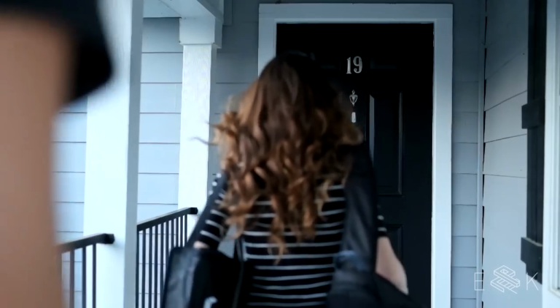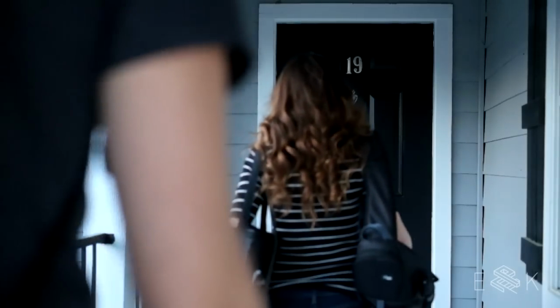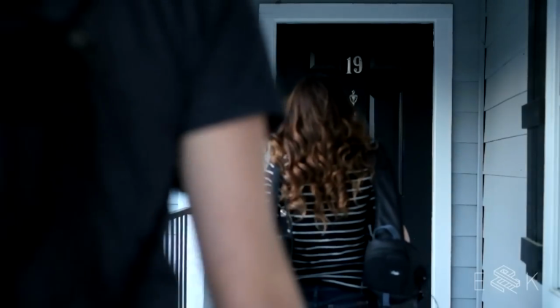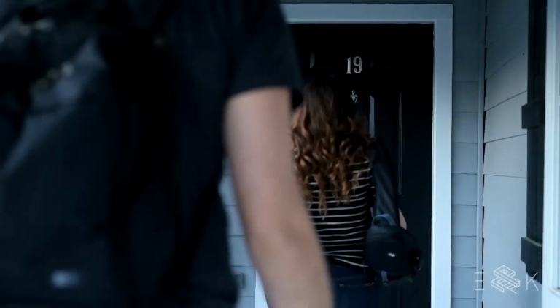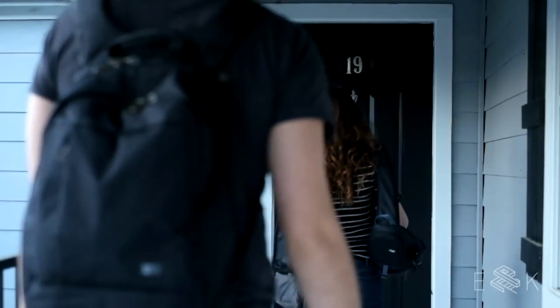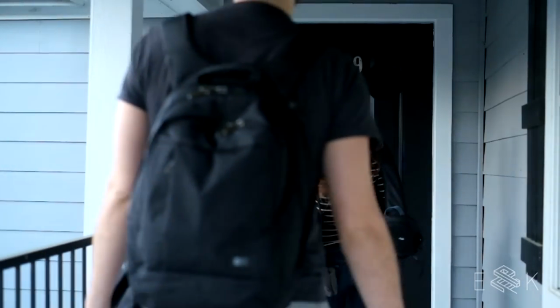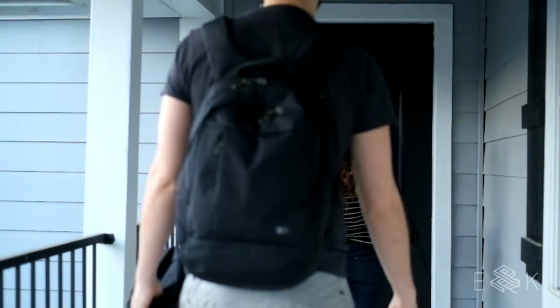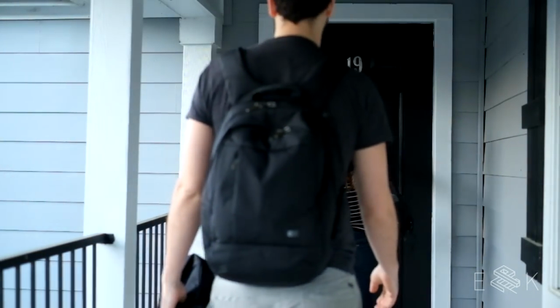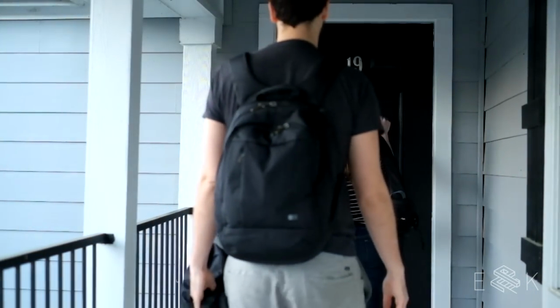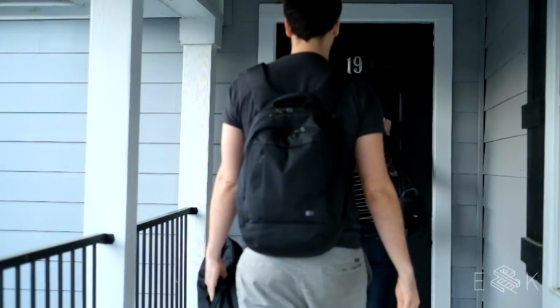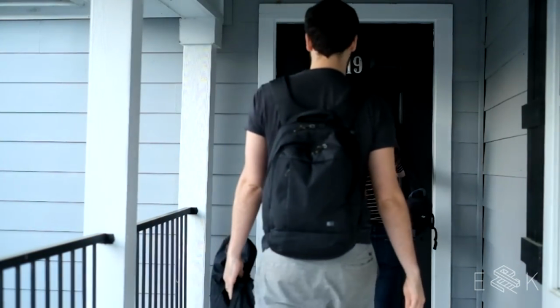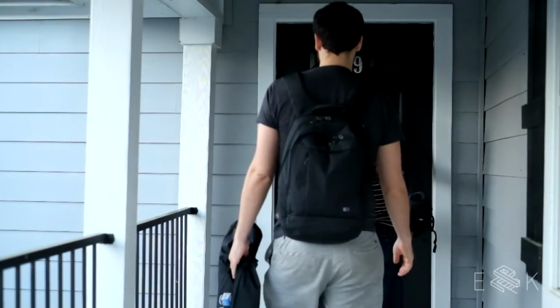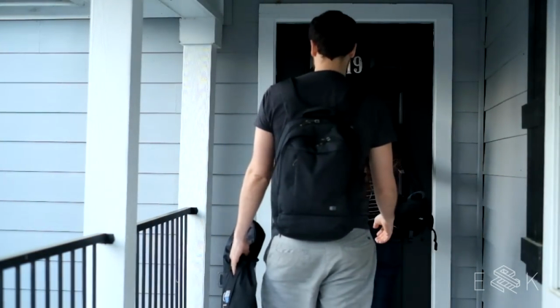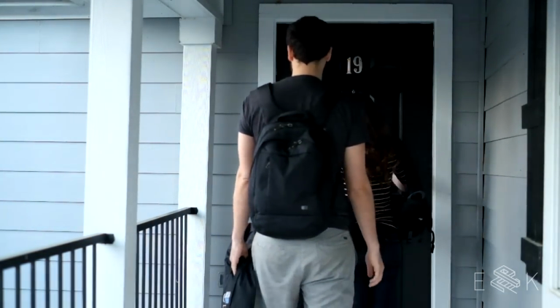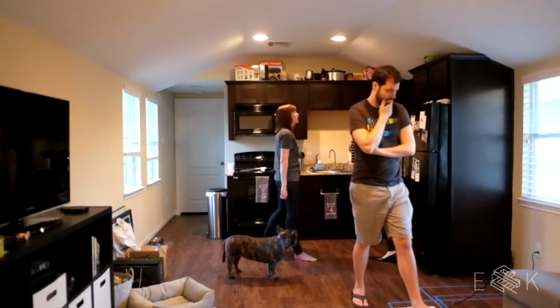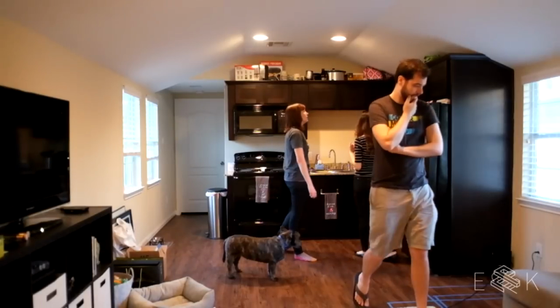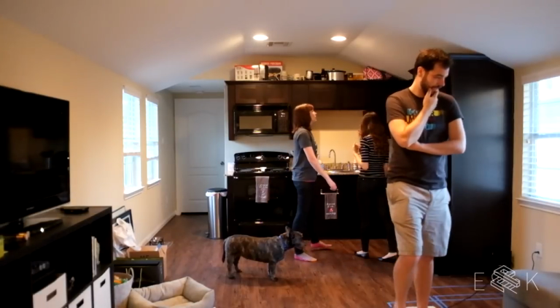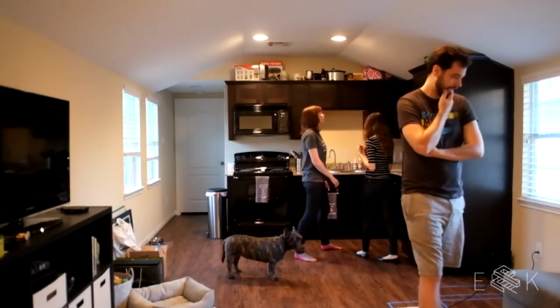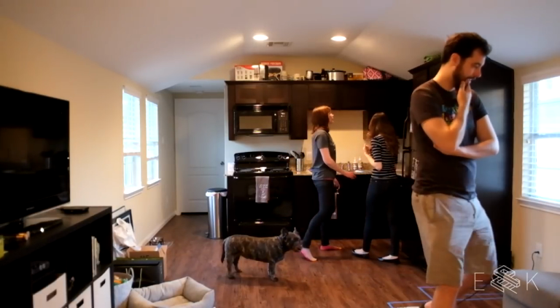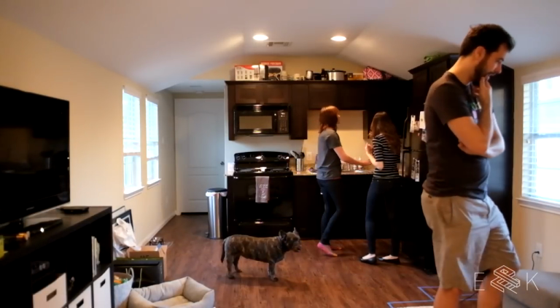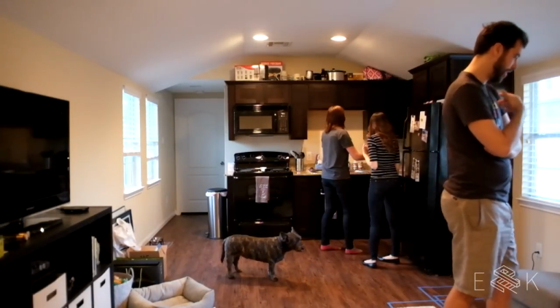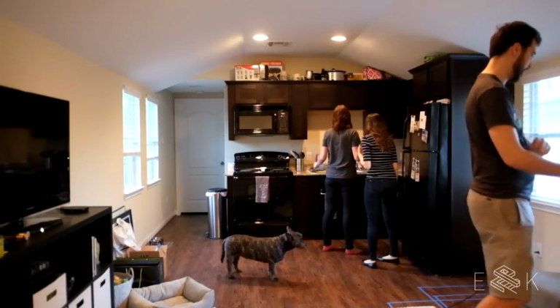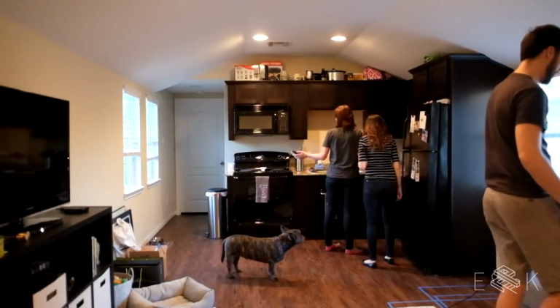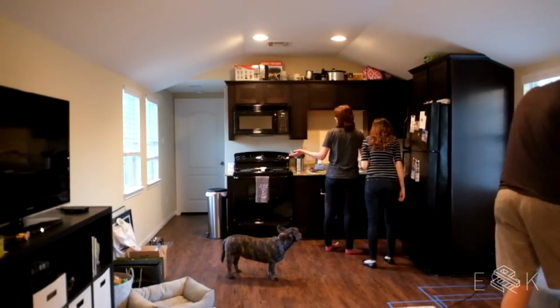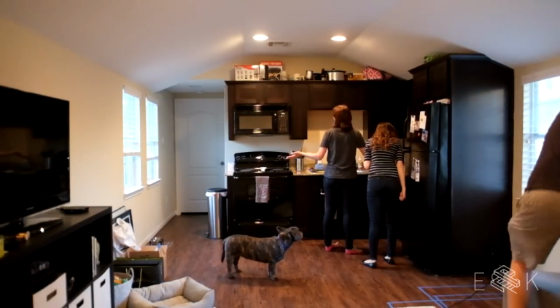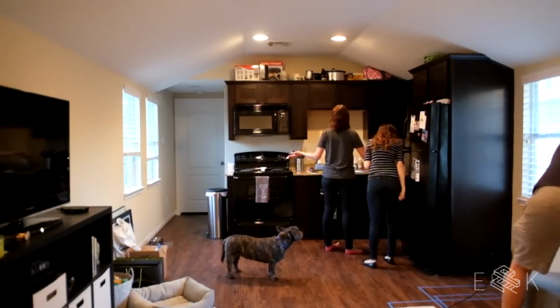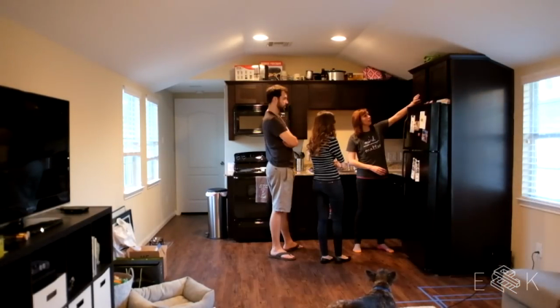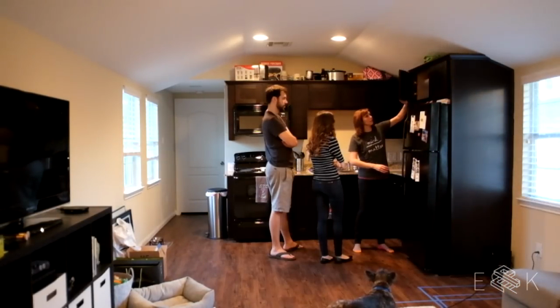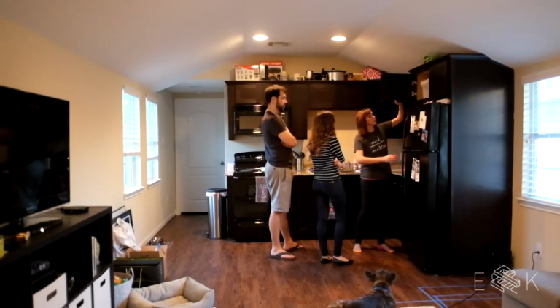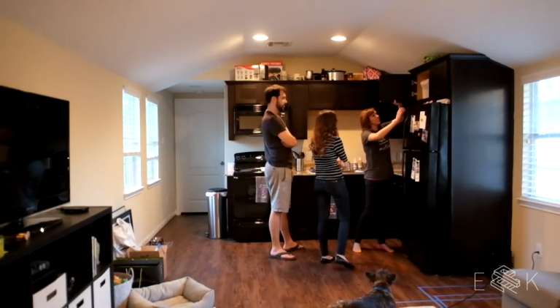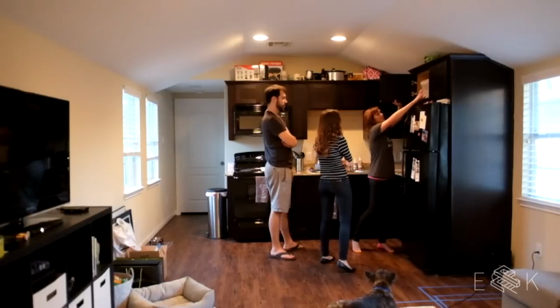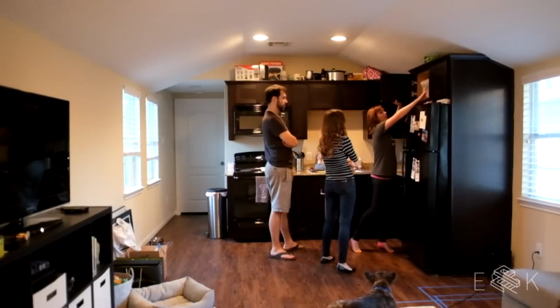We went to Lisa's new apartment a few weeks ago and checked out her current pantry situation. Because I don't have a pantry — I have like food in here now.